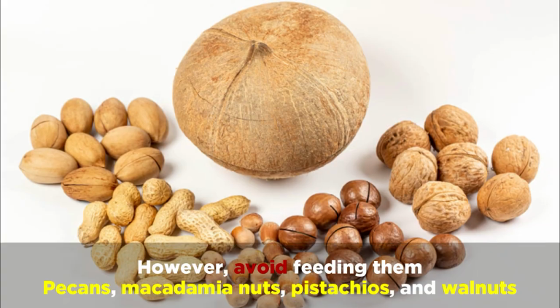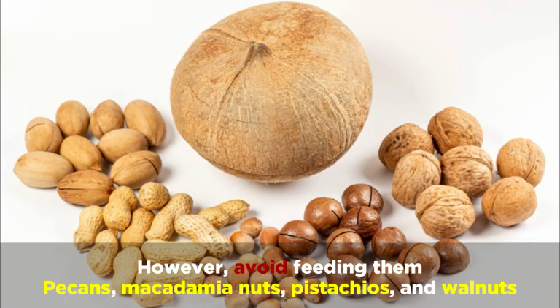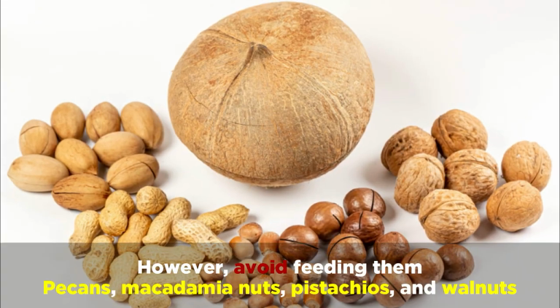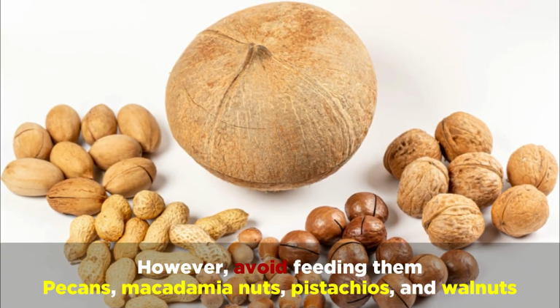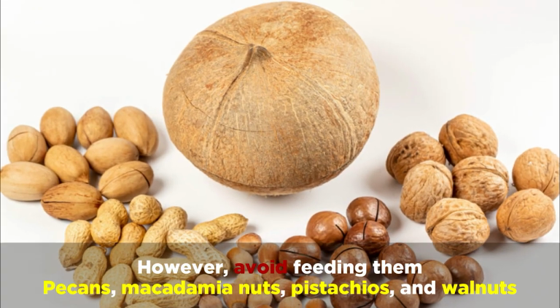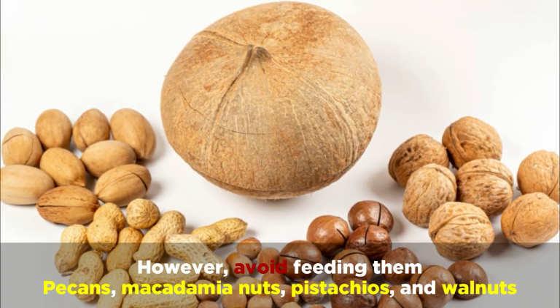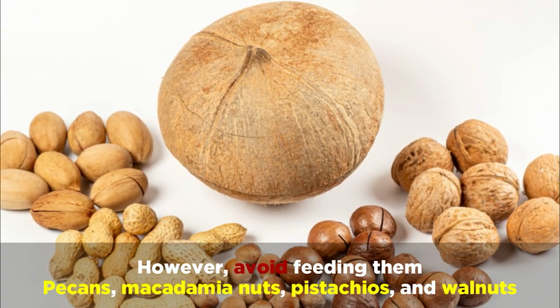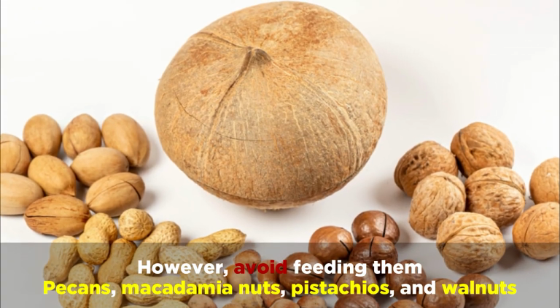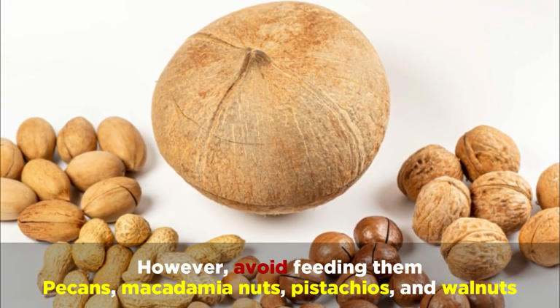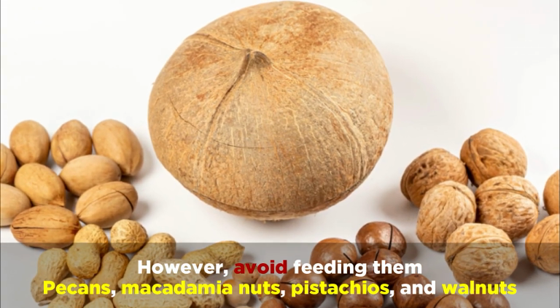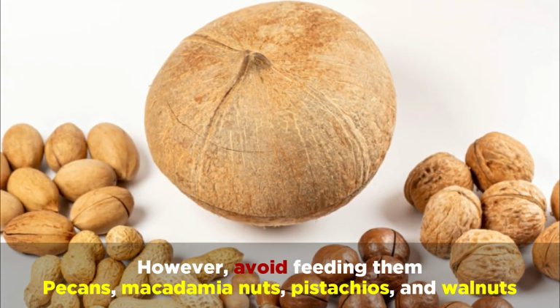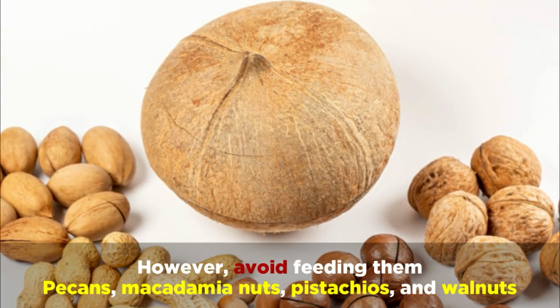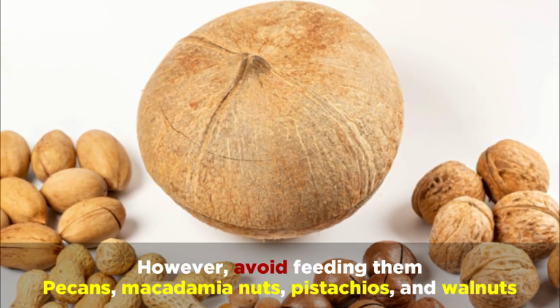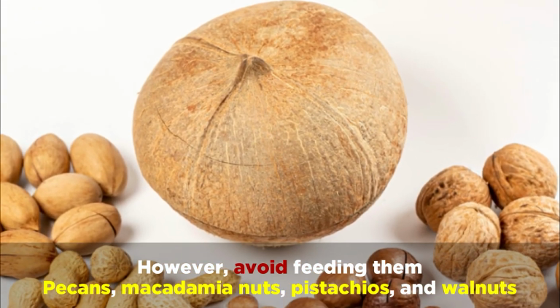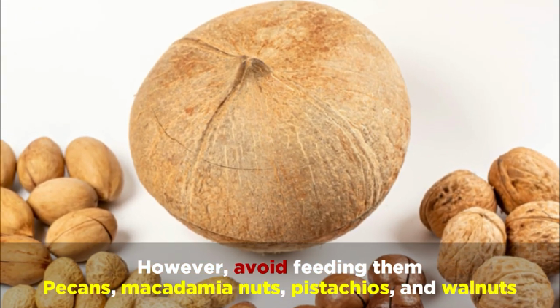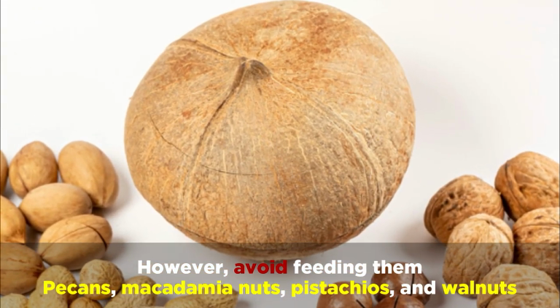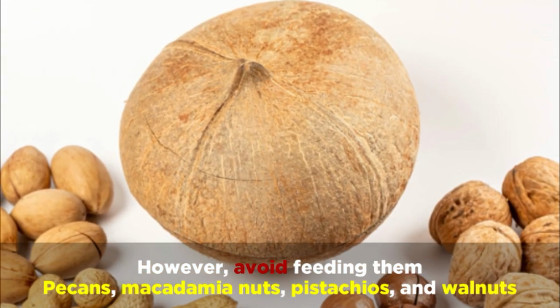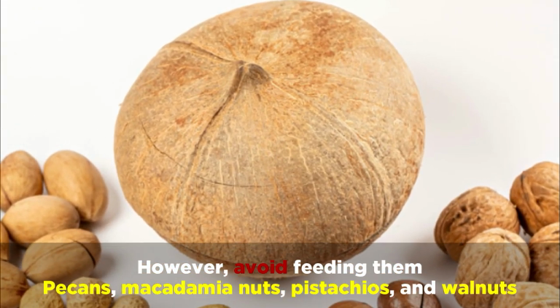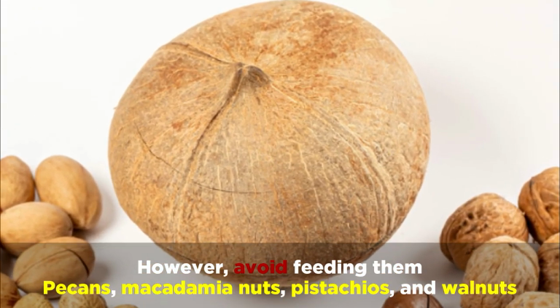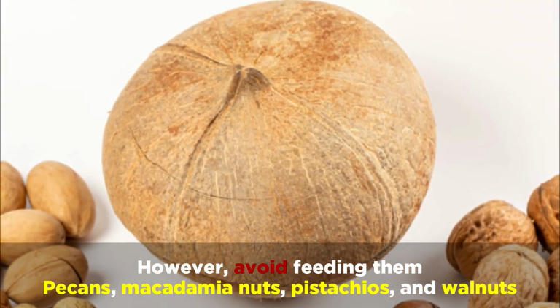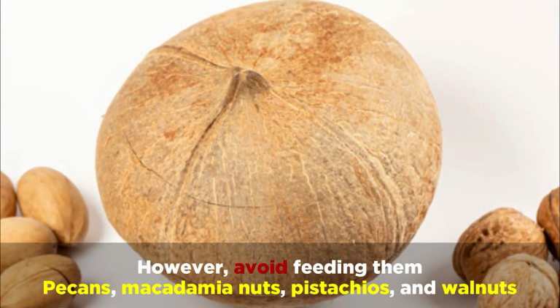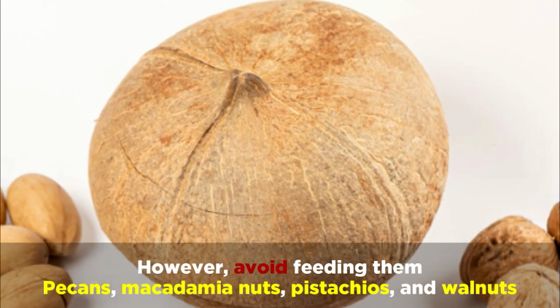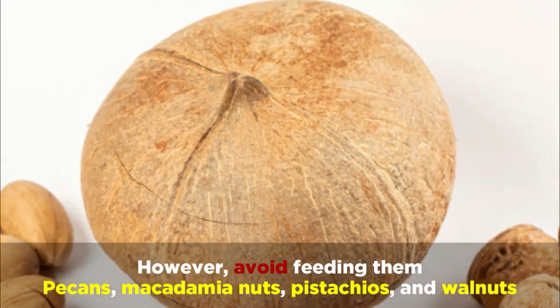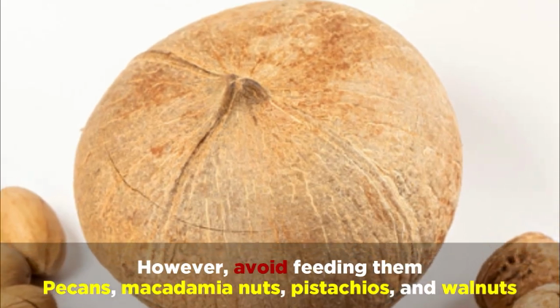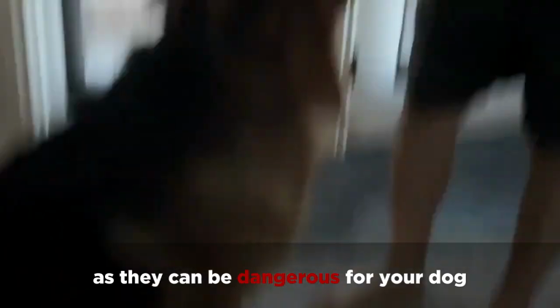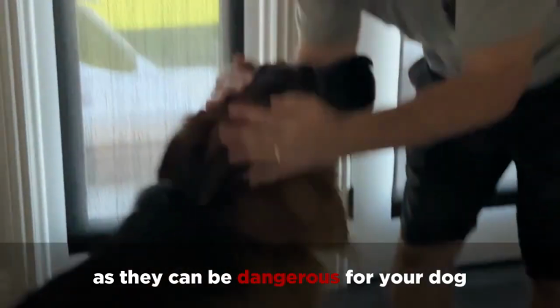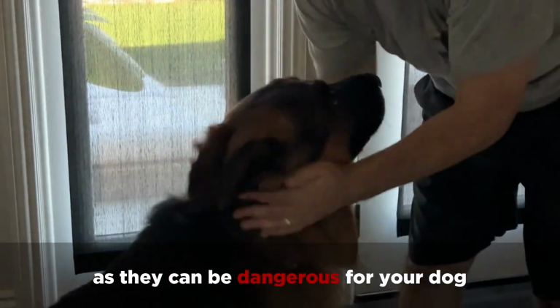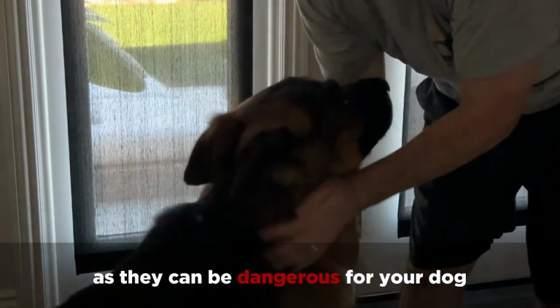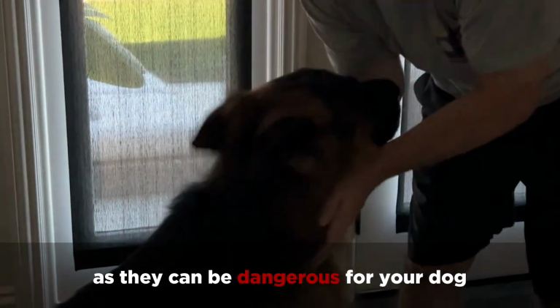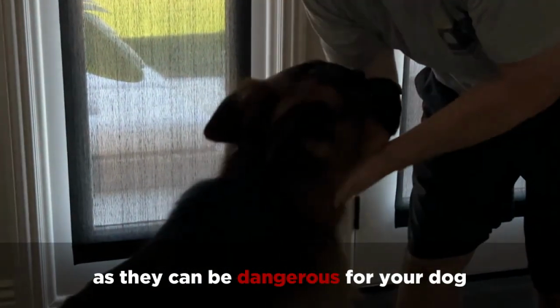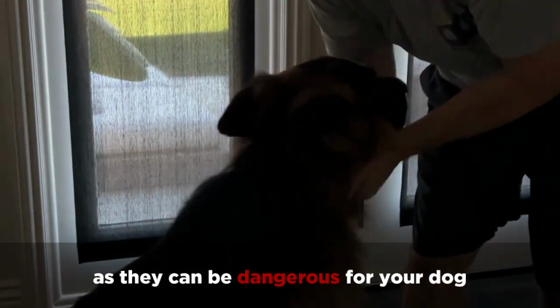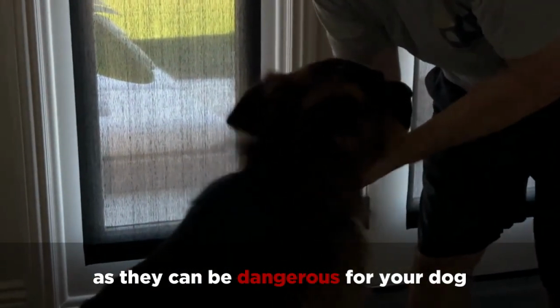However, avoid feeding them pecans, macadamia nuts, pistachios, and walnuts, as they can be dangerous for your dog.